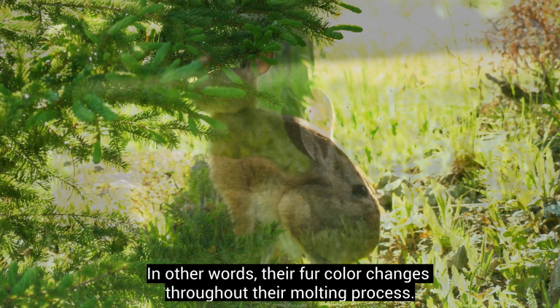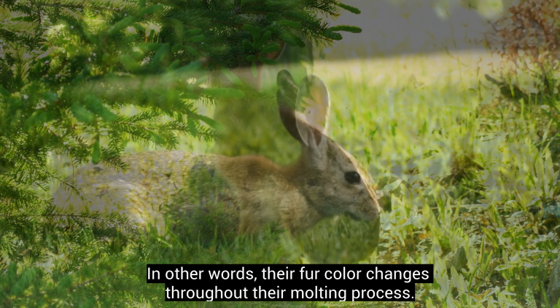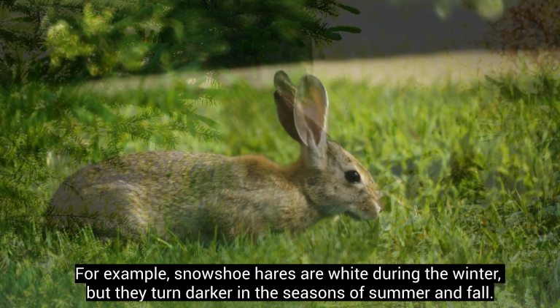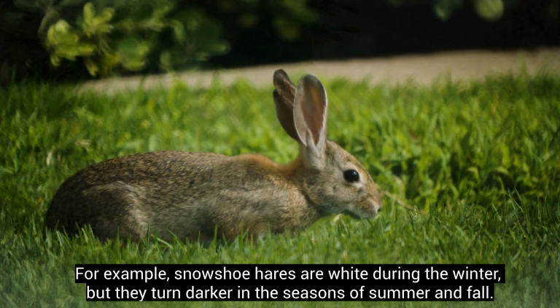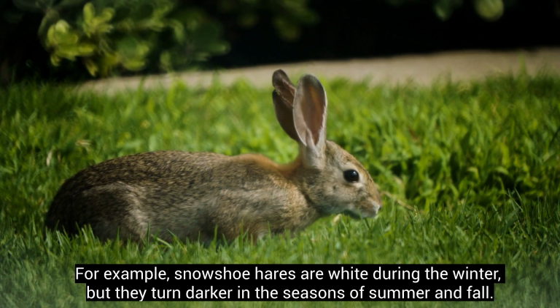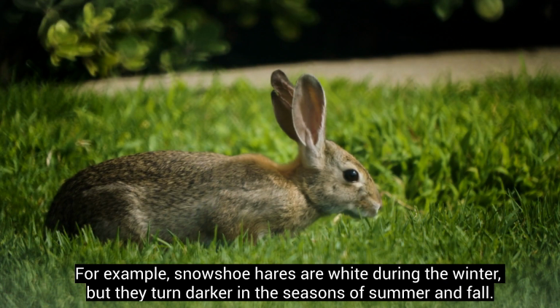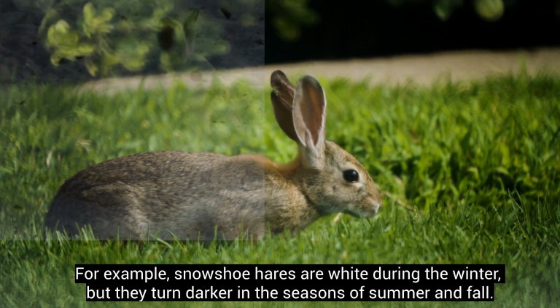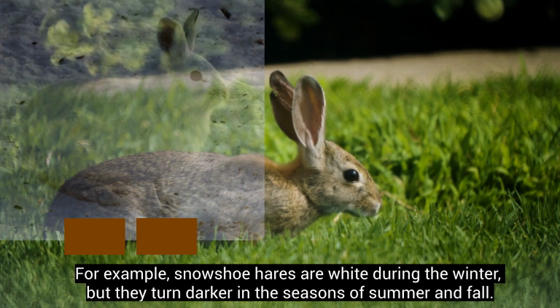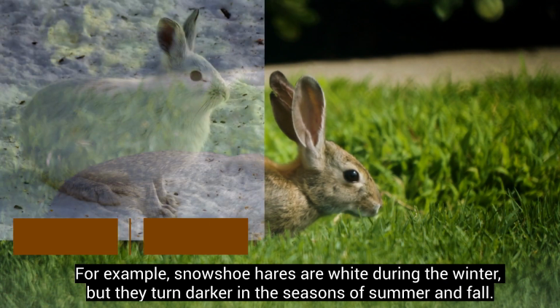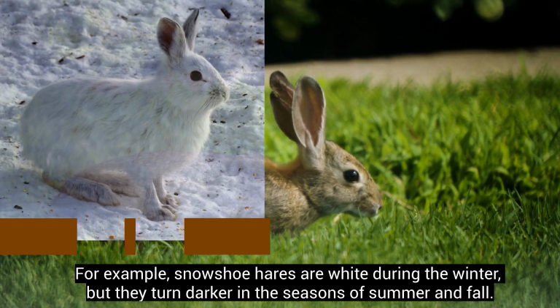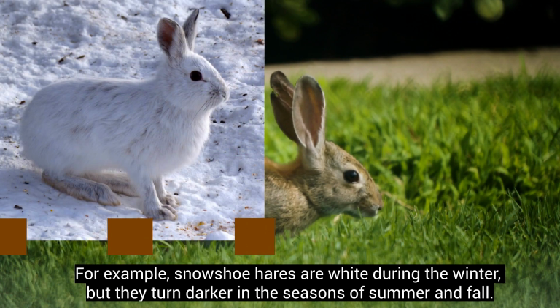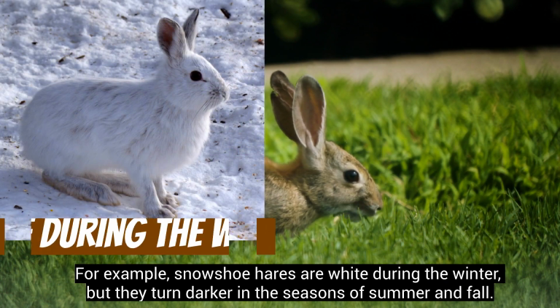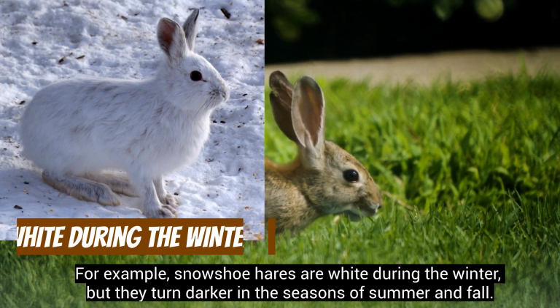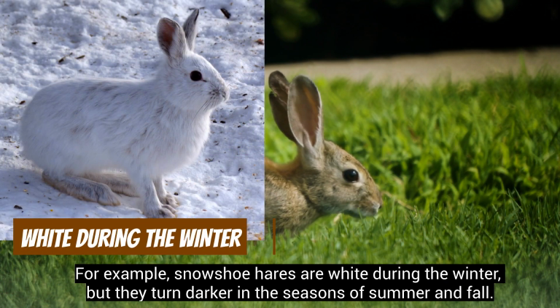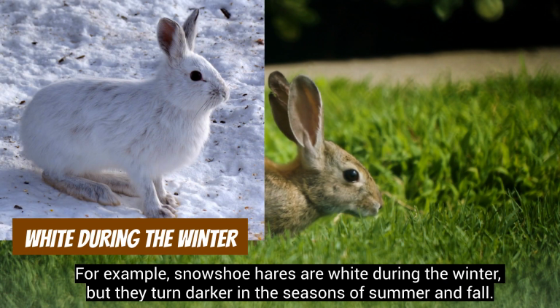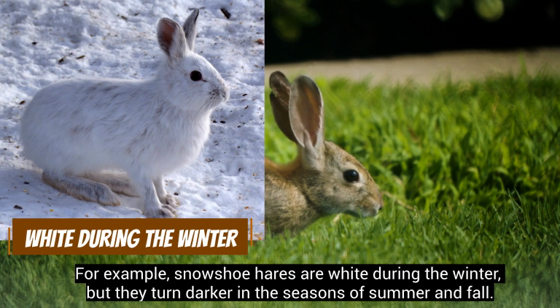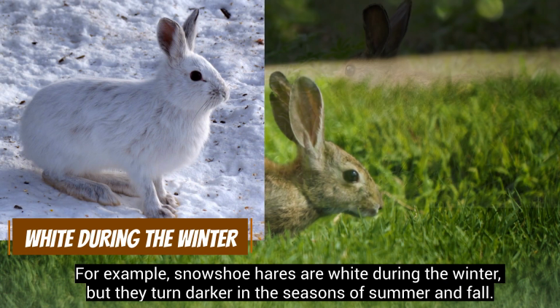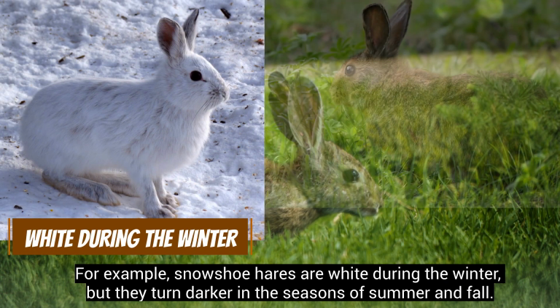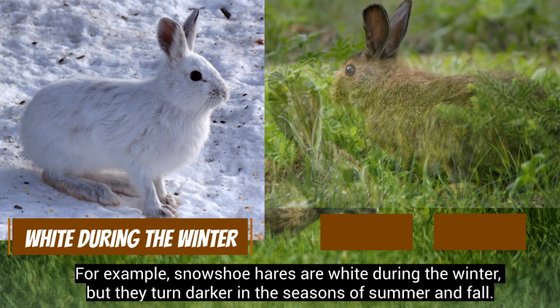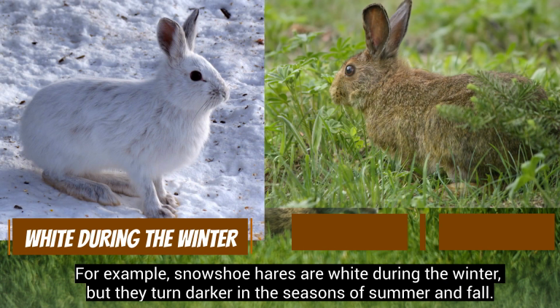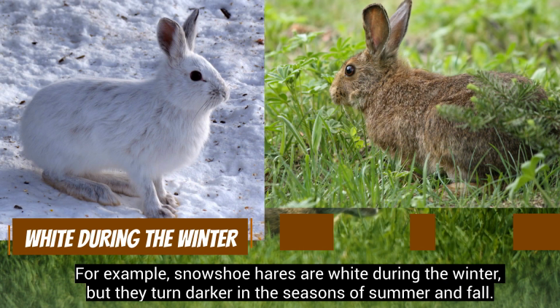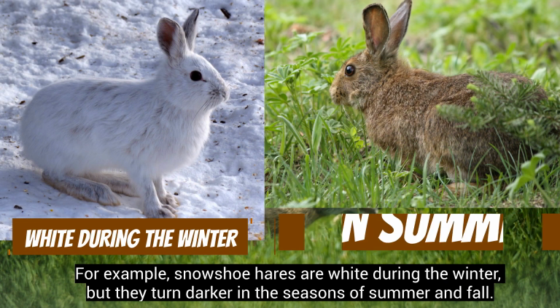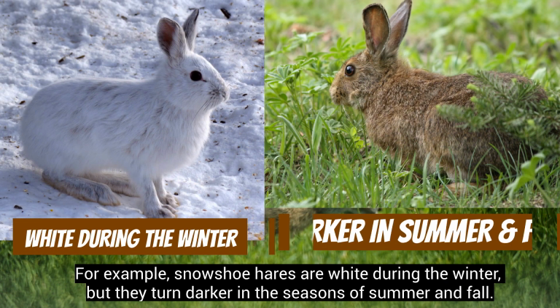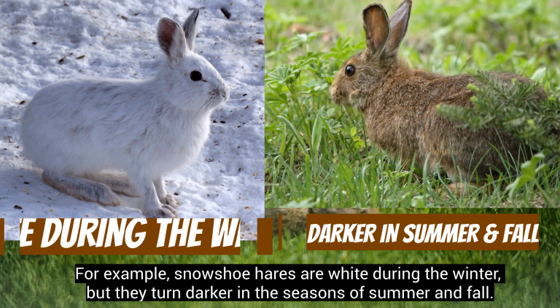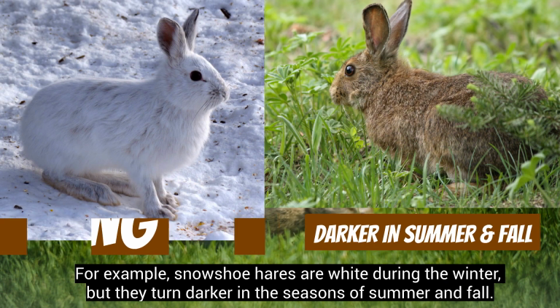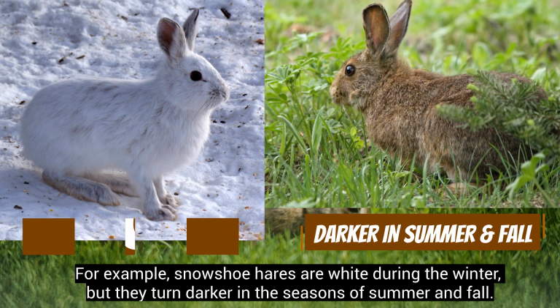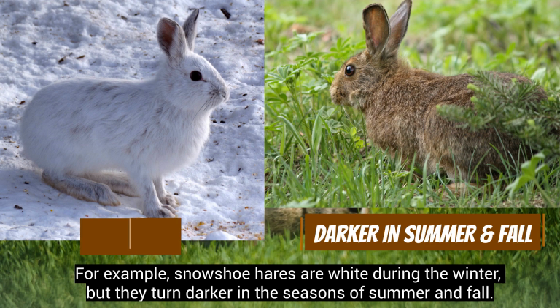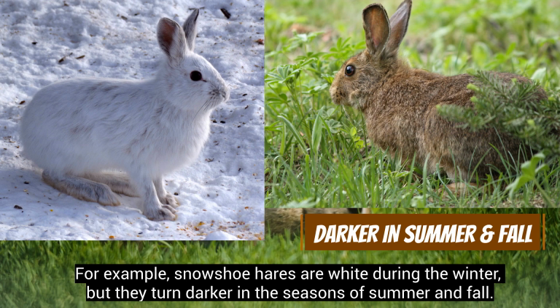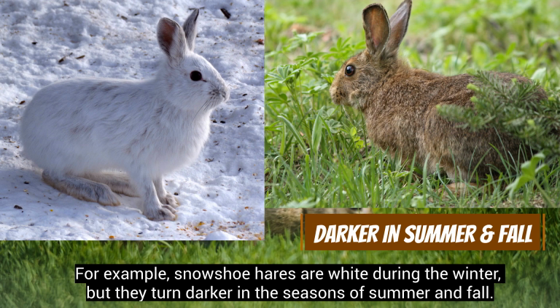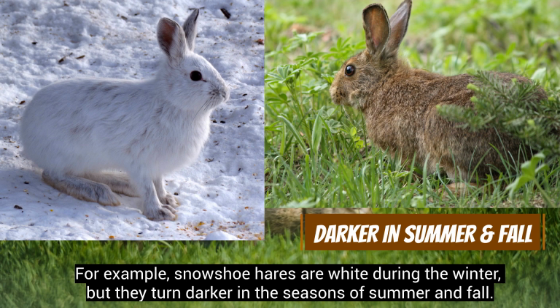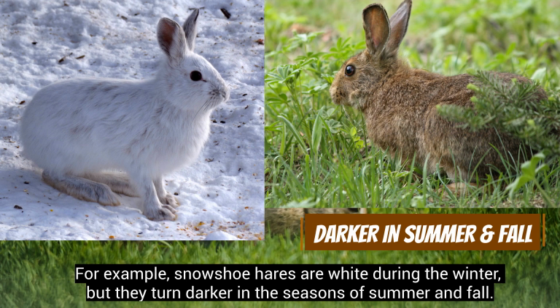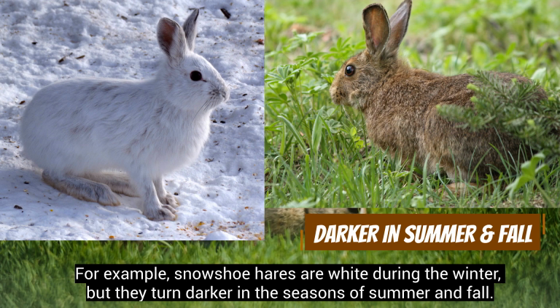For example, snowshoe hares are white during the winter, but they turn darker in the seasons of summer and fall.